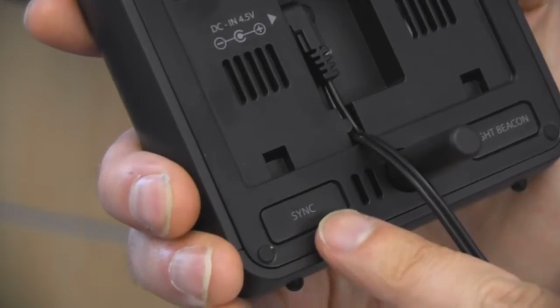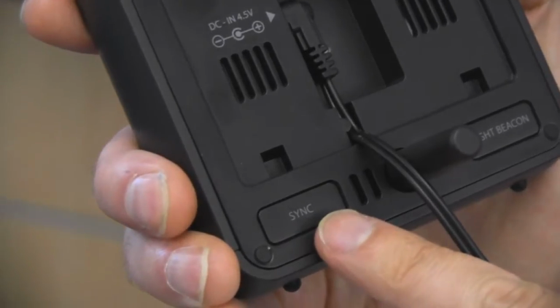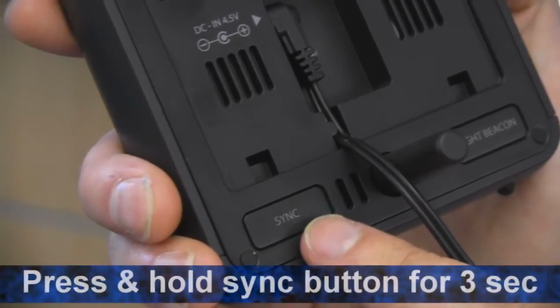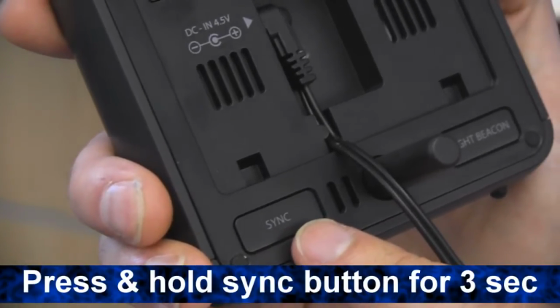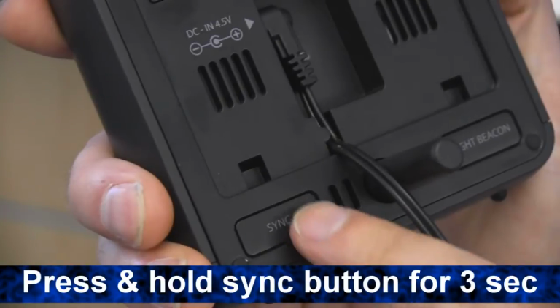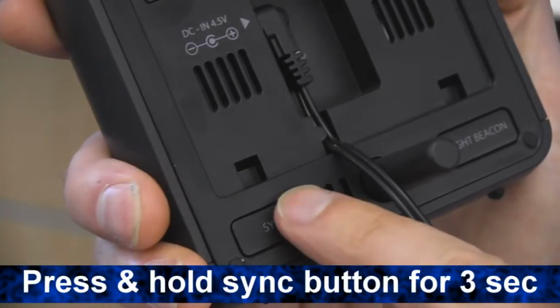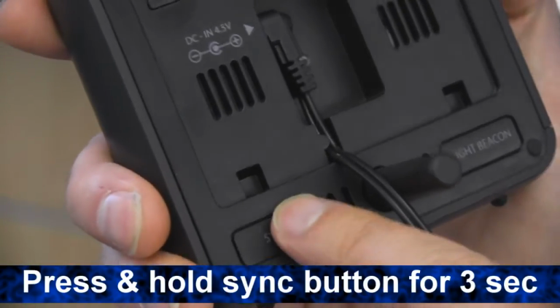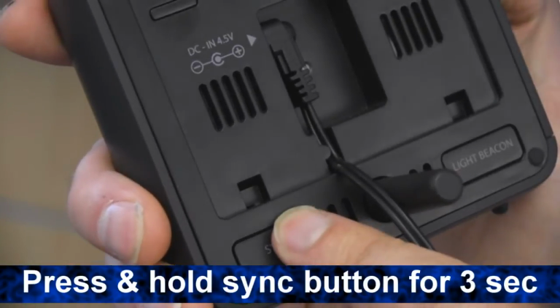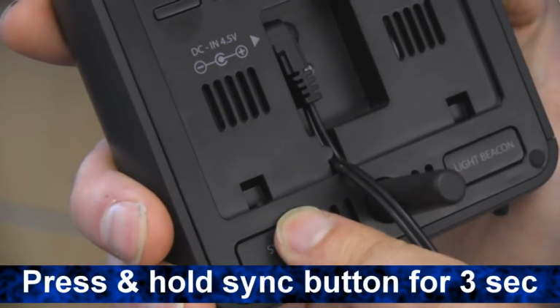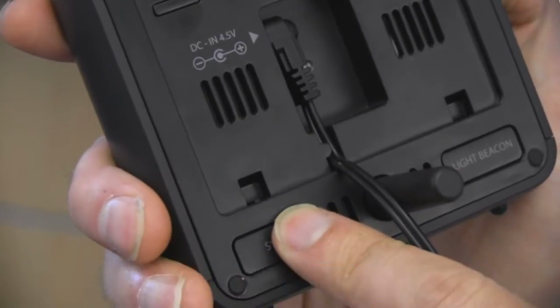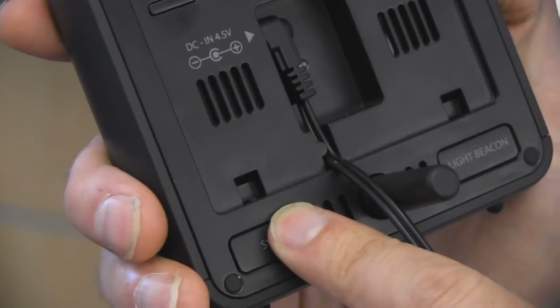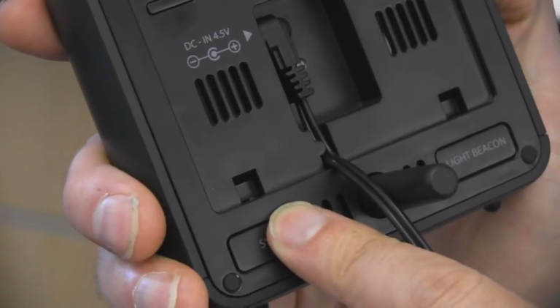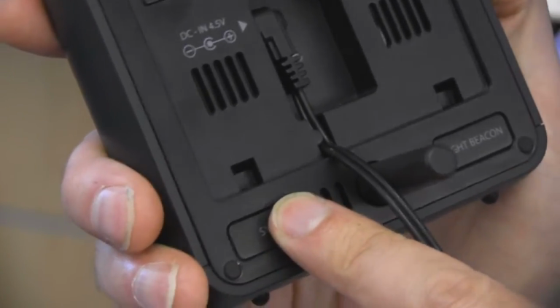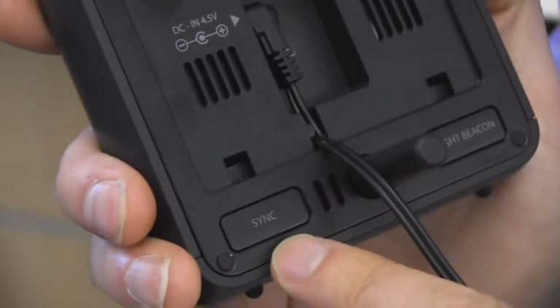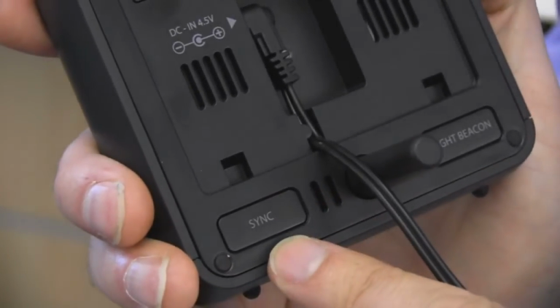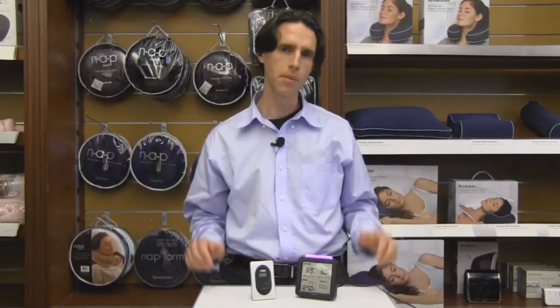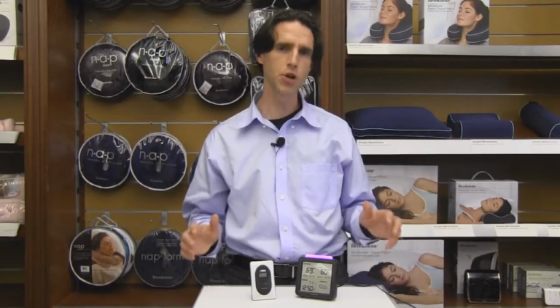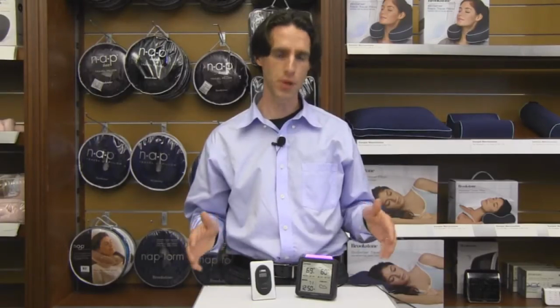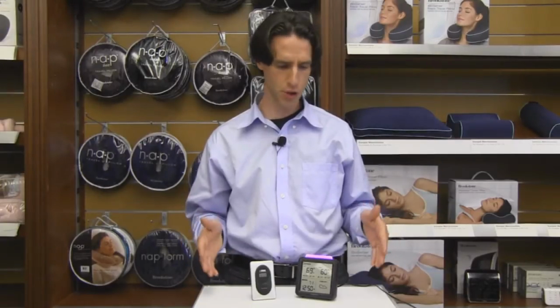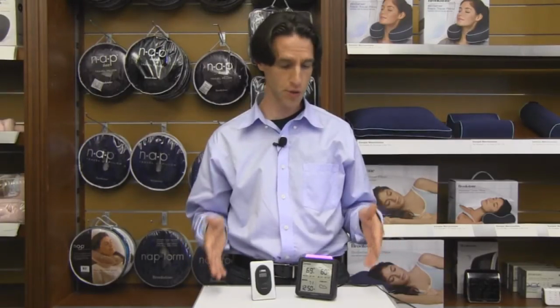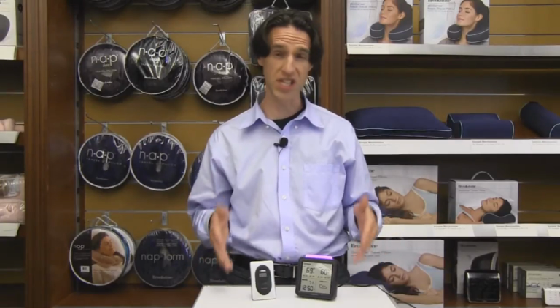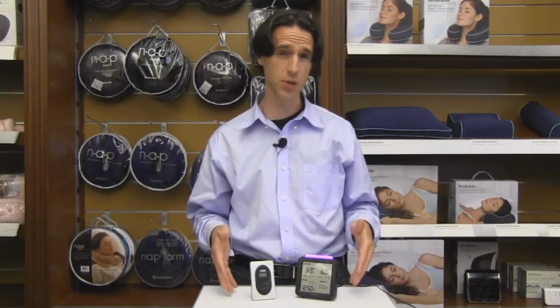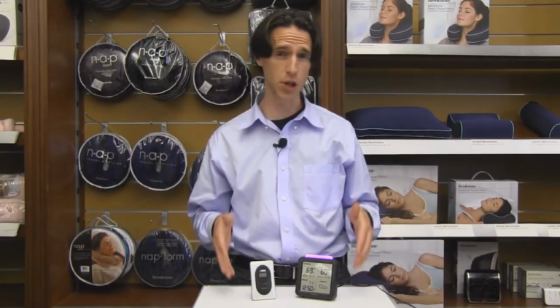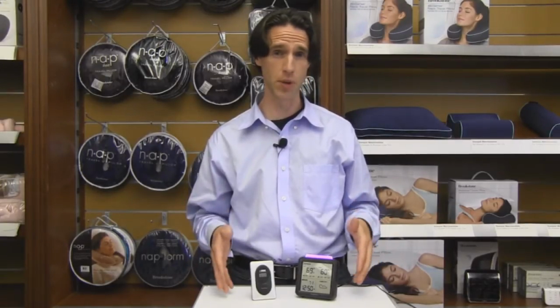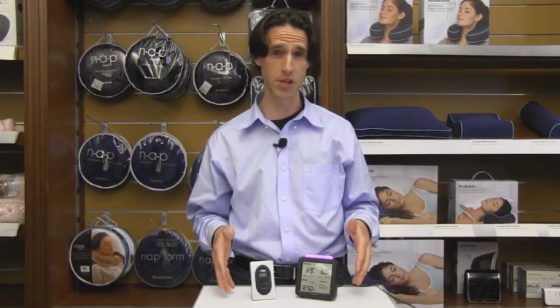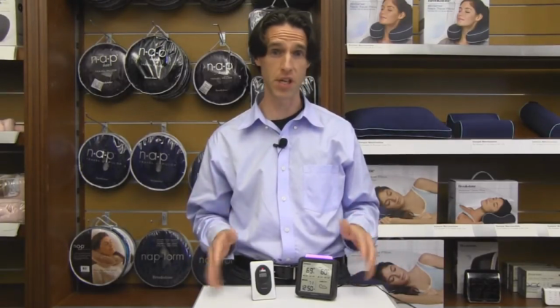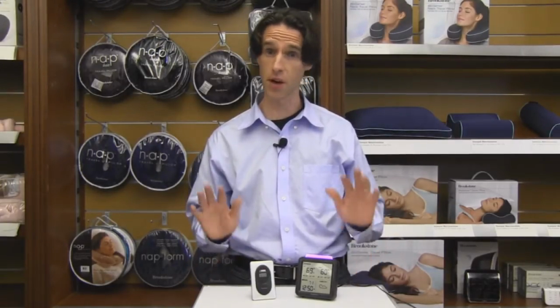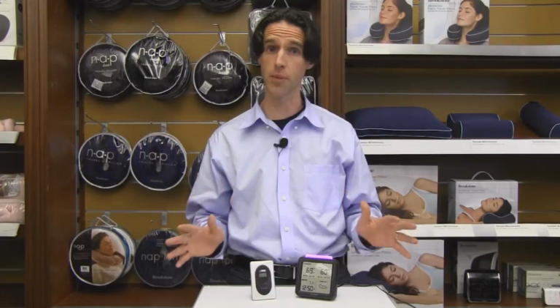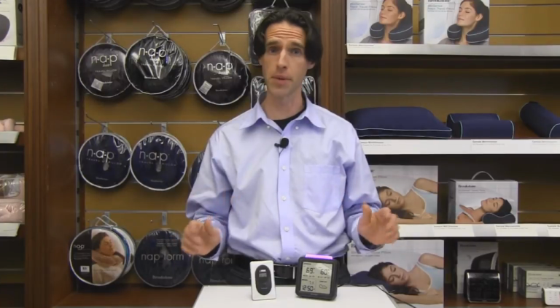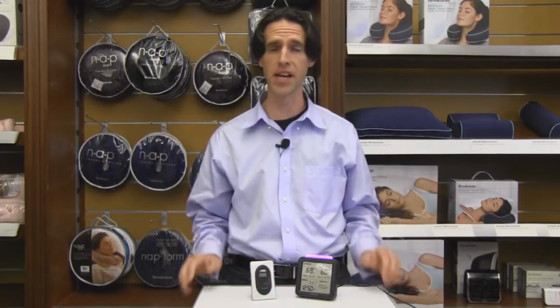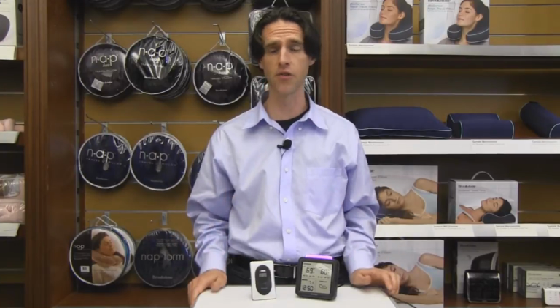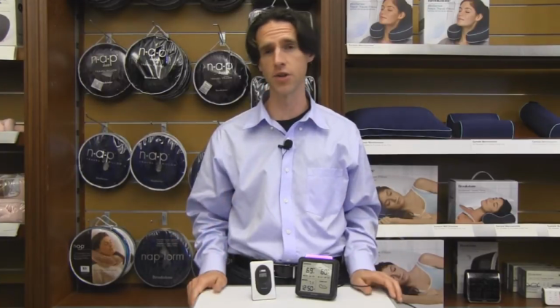Press and hold the sync button on the base unit for three seconds to sync. Make sure to put the two units next to each other when they're syncing — that'll help eliminate interference.